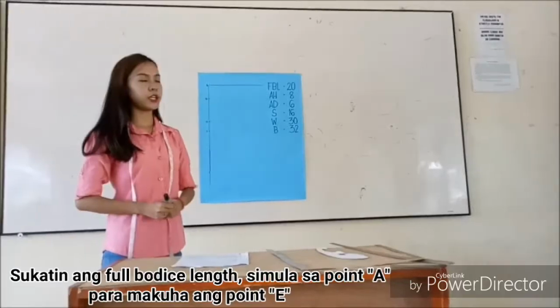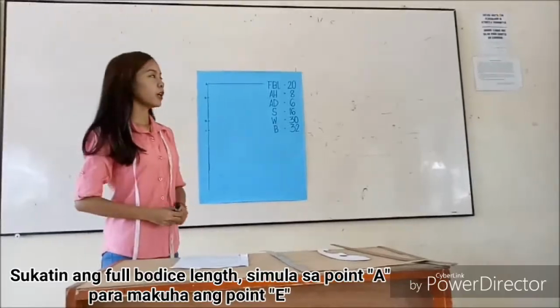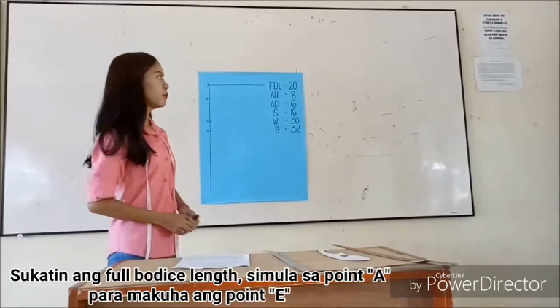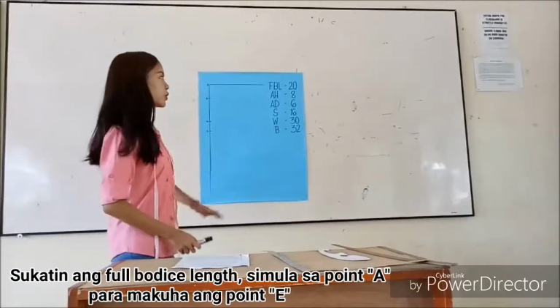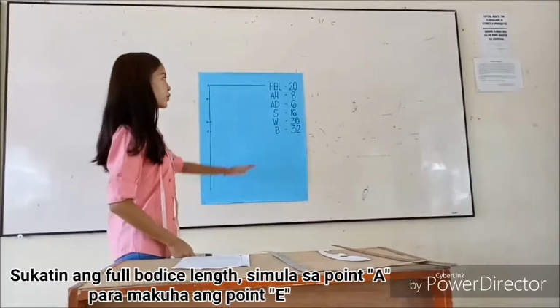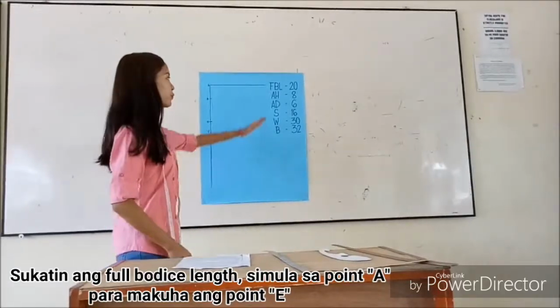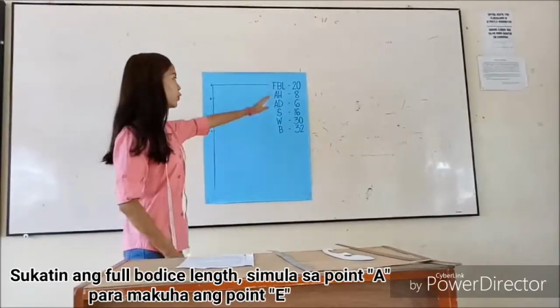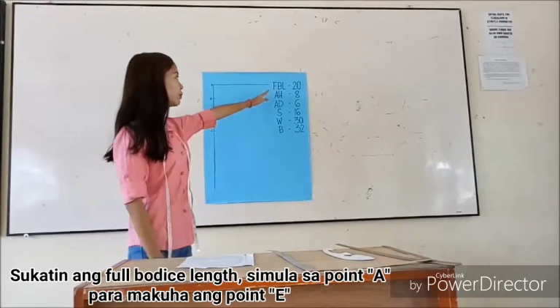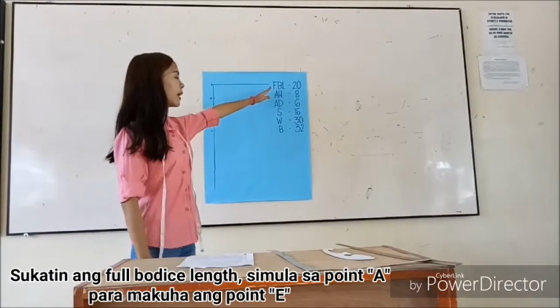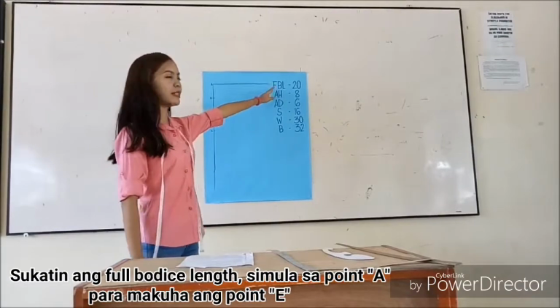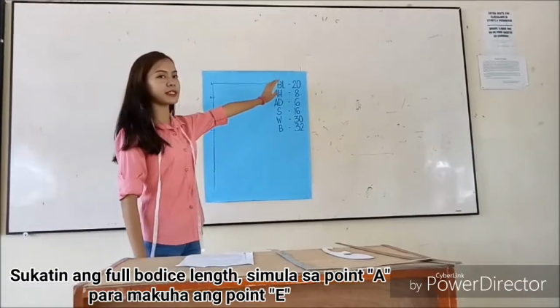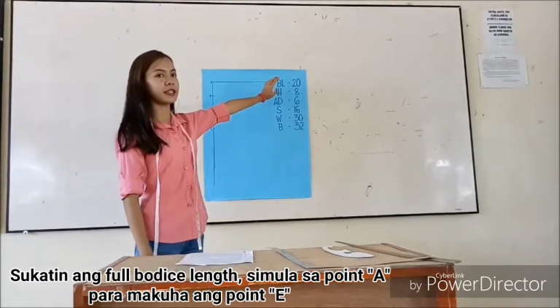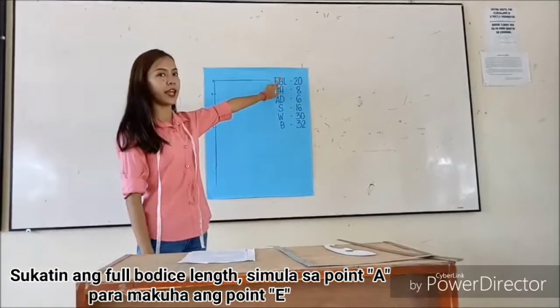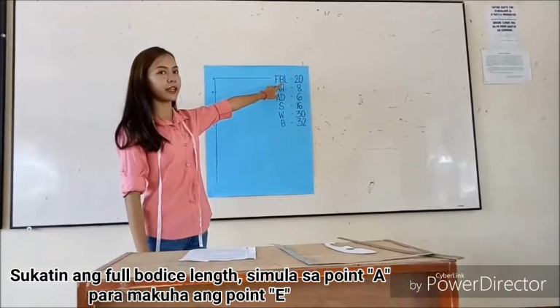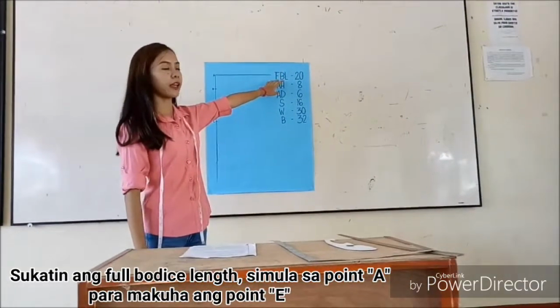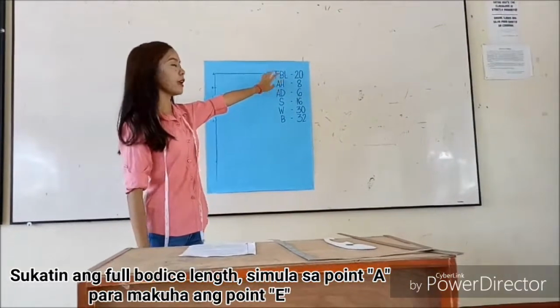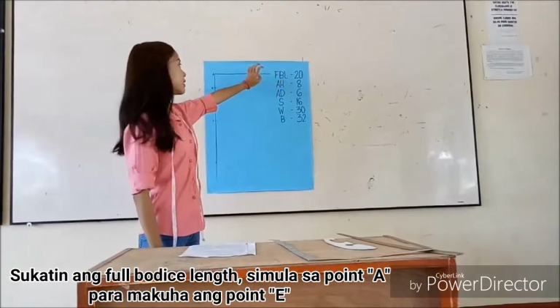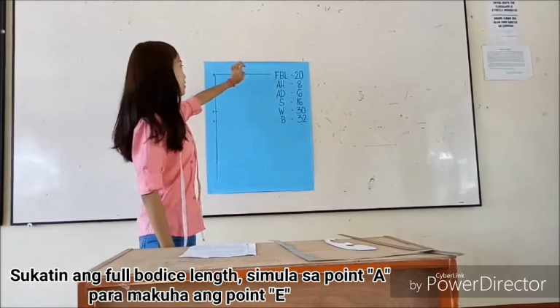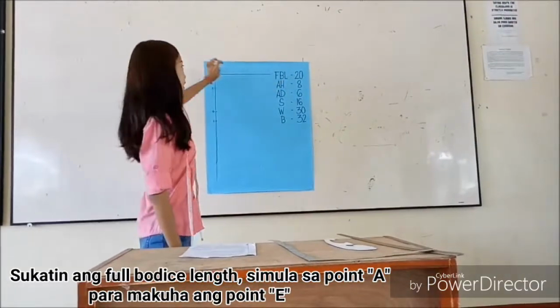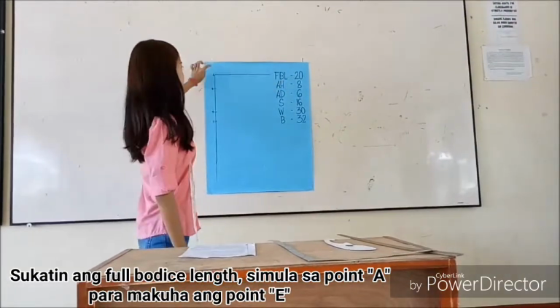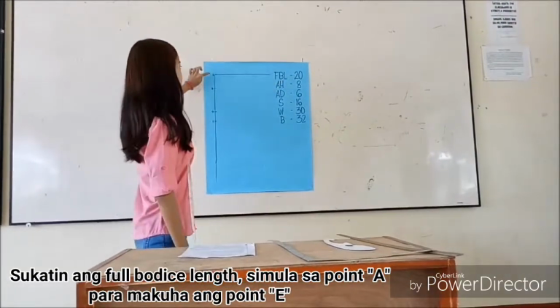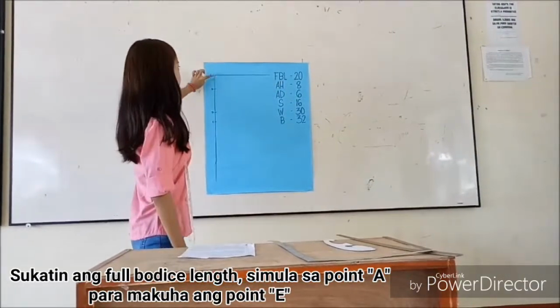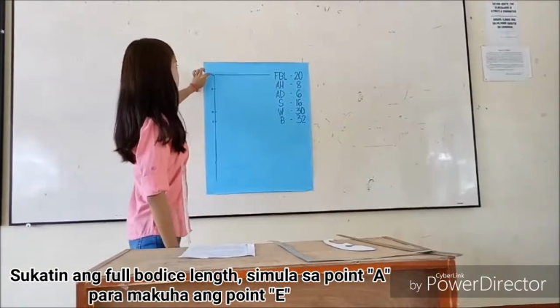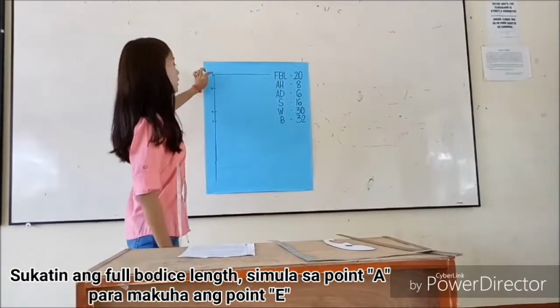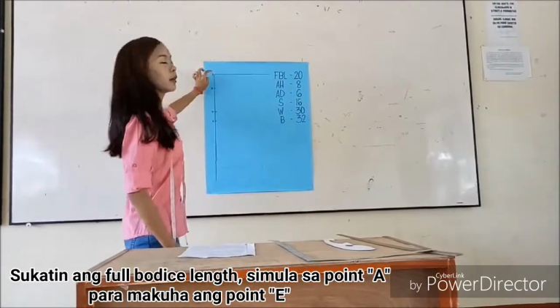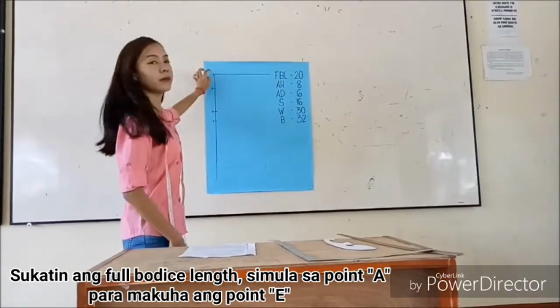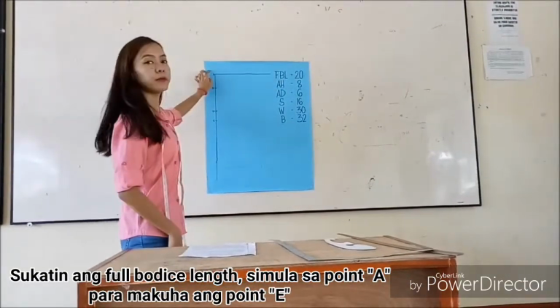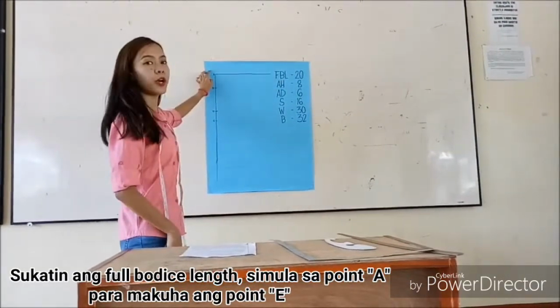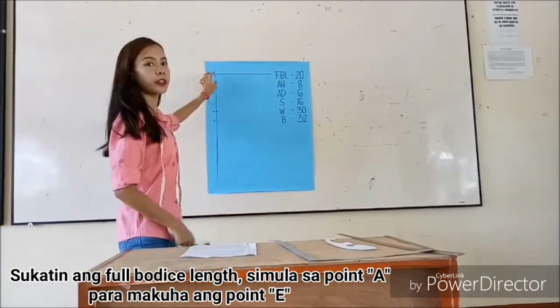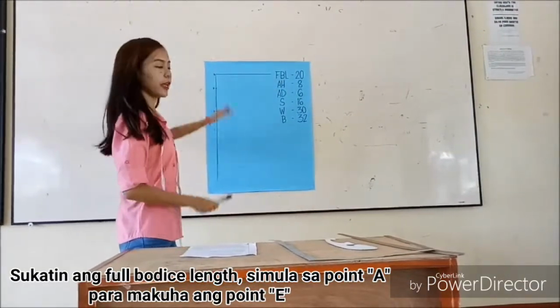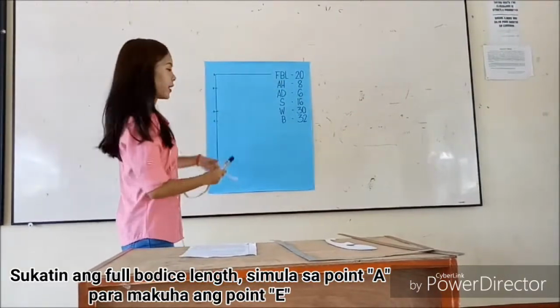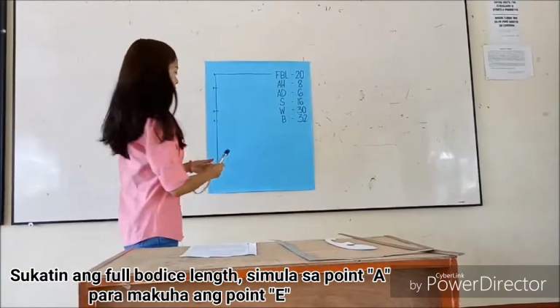For the next measurement, measure two-thirds of the length starting at point B.